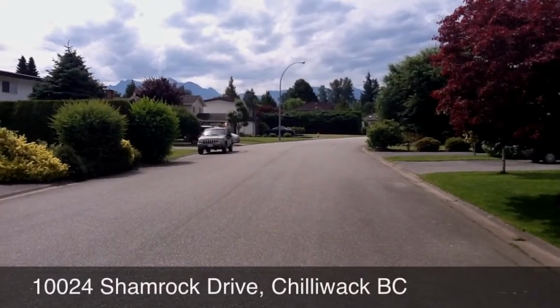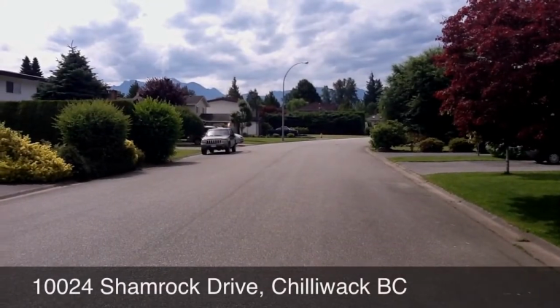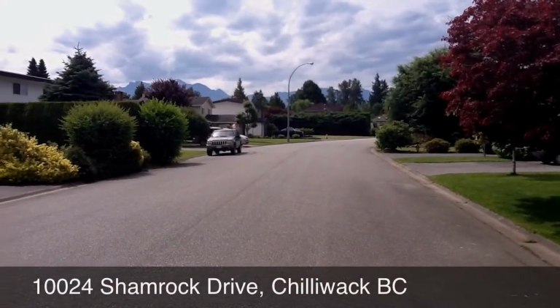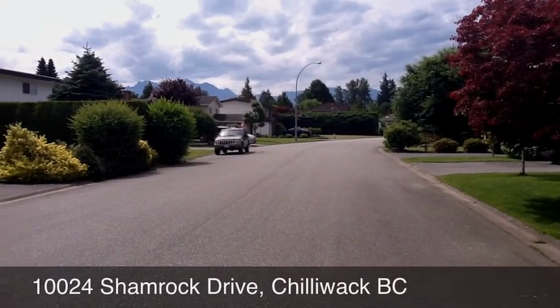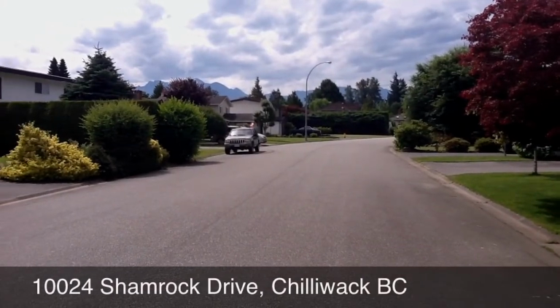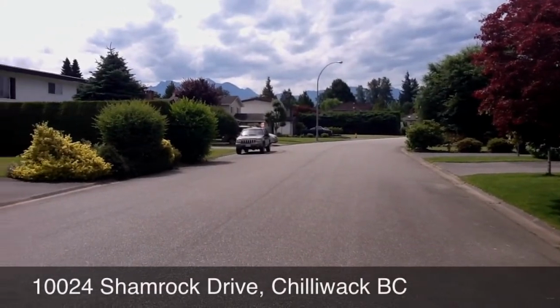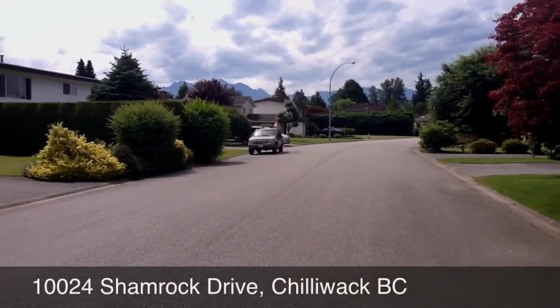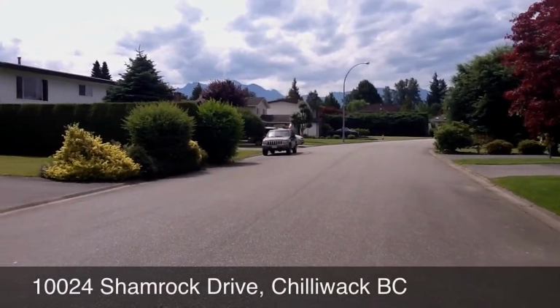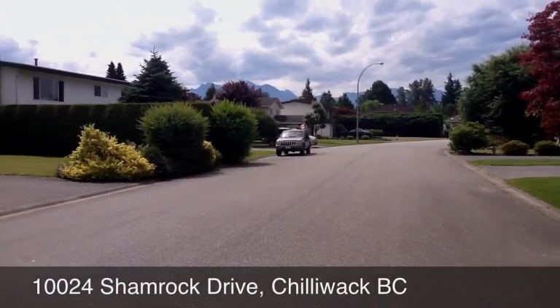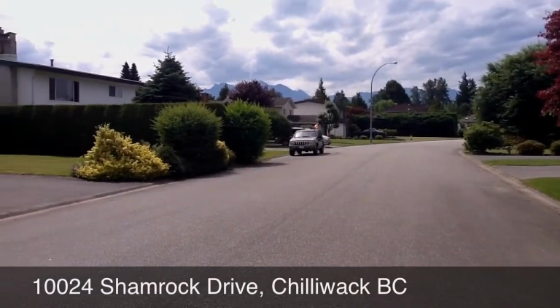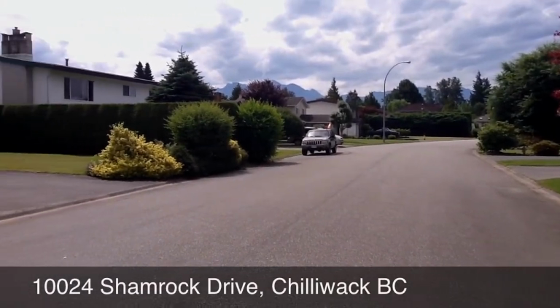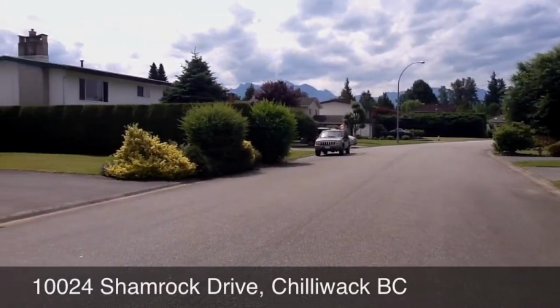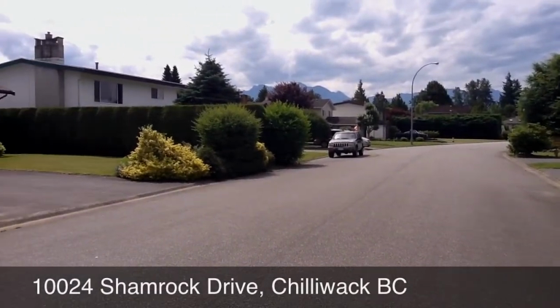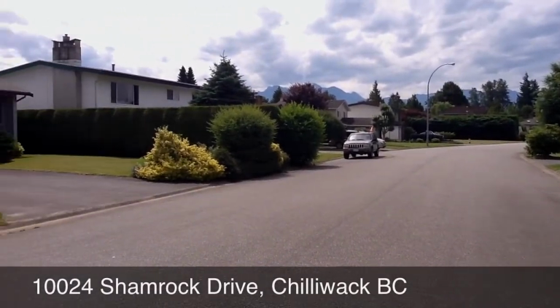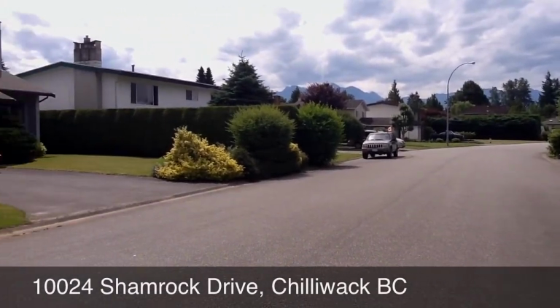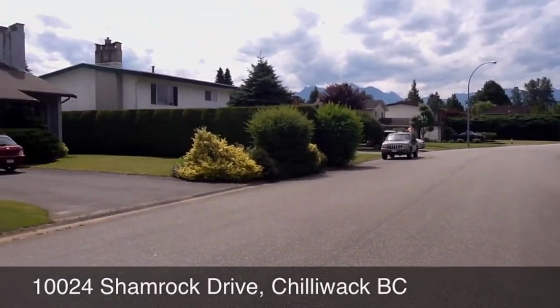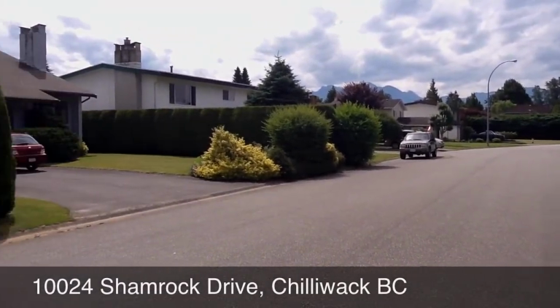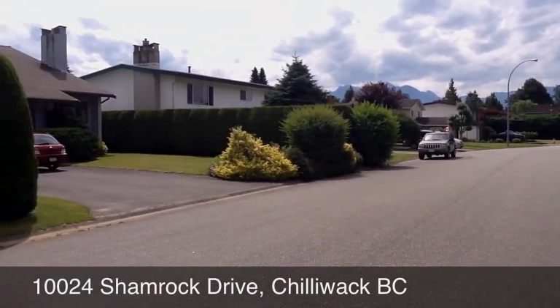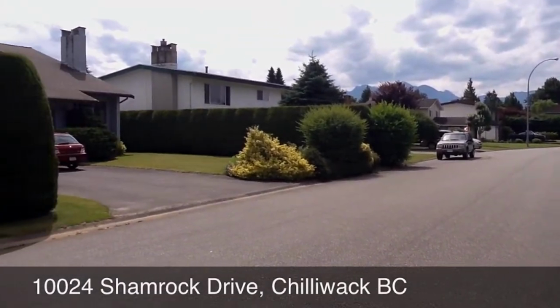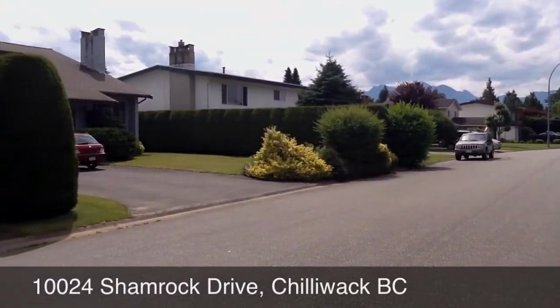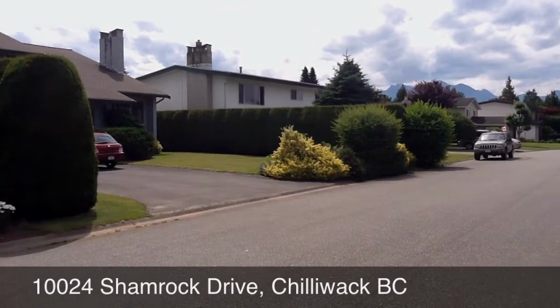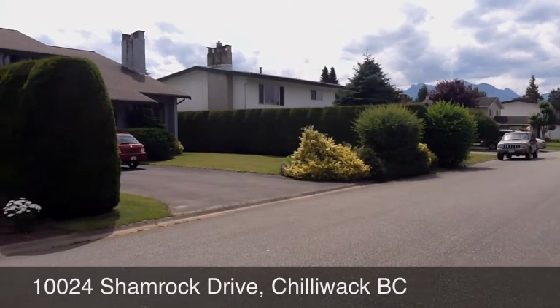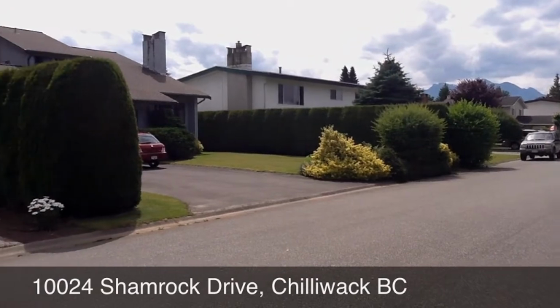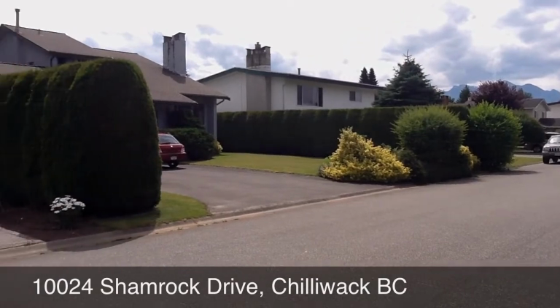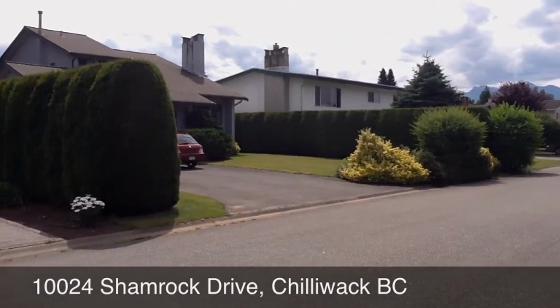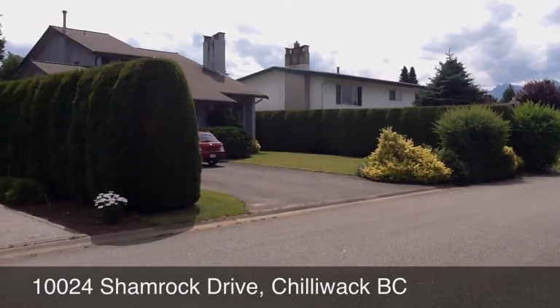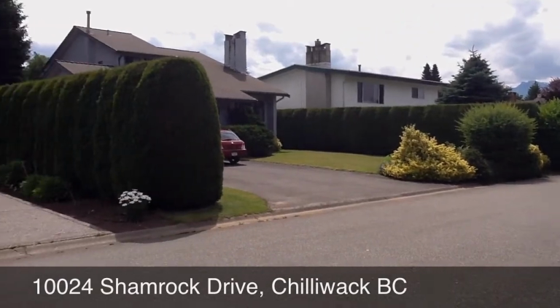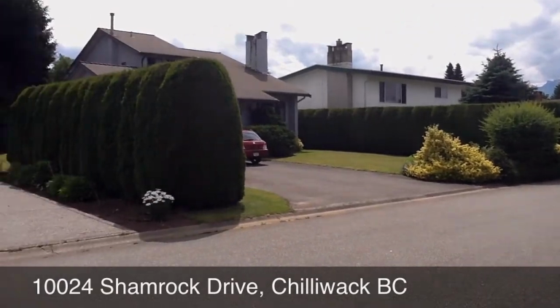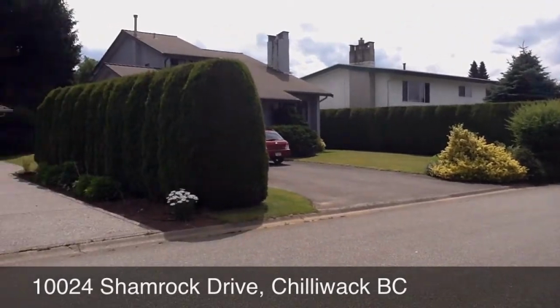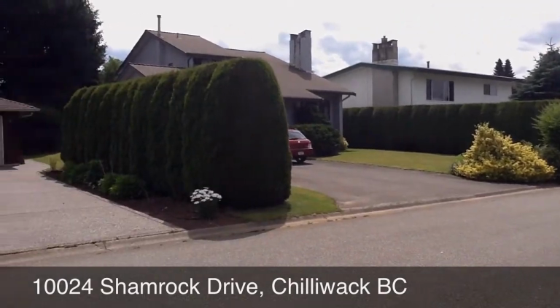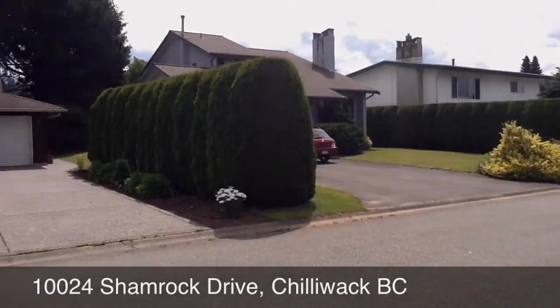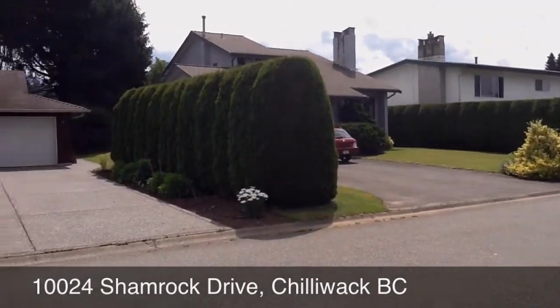Thanks for joining me on tour today. We are looking at a property located on Shamrock Drive, Chilliwack, B.C.